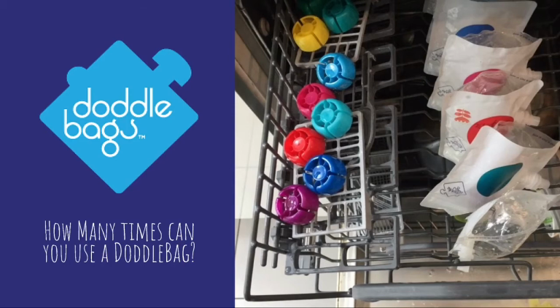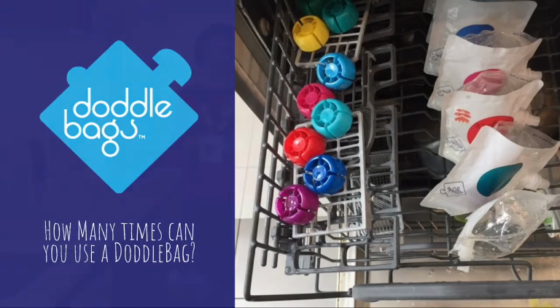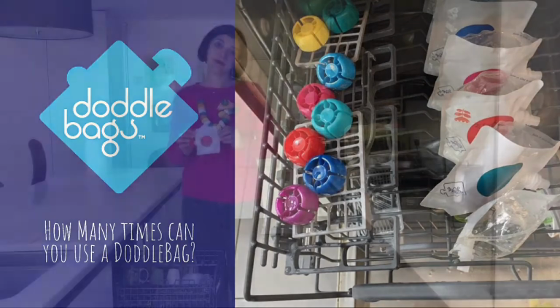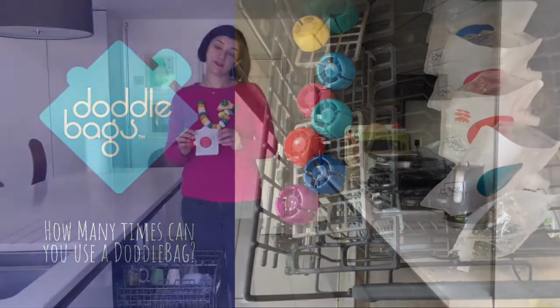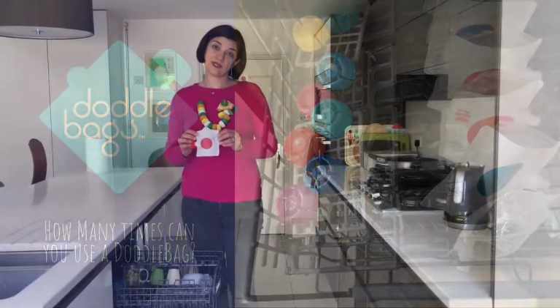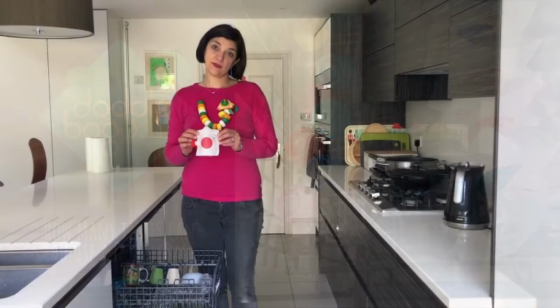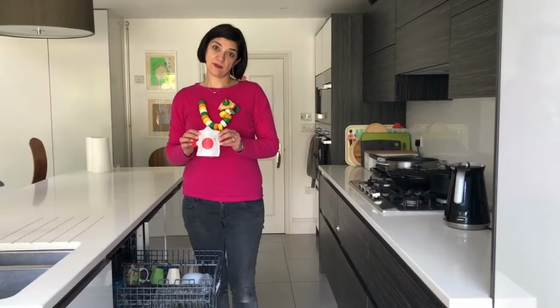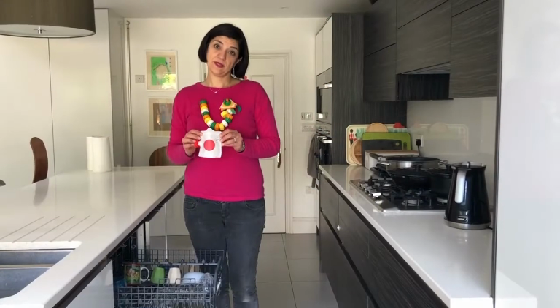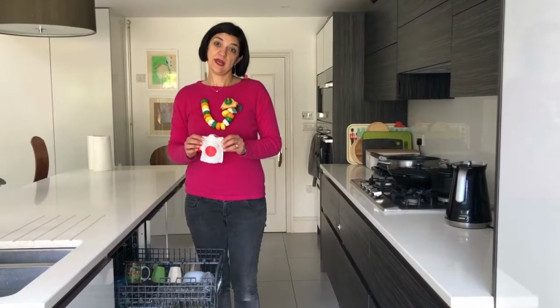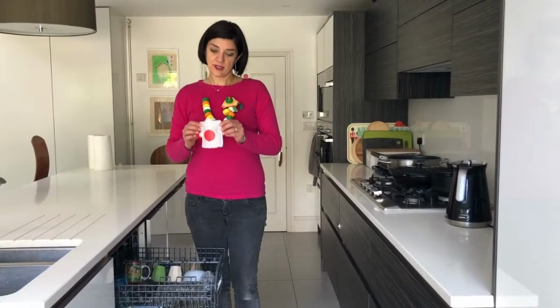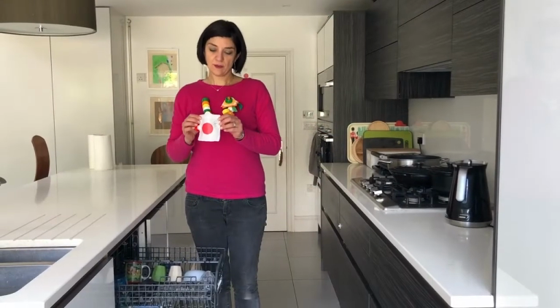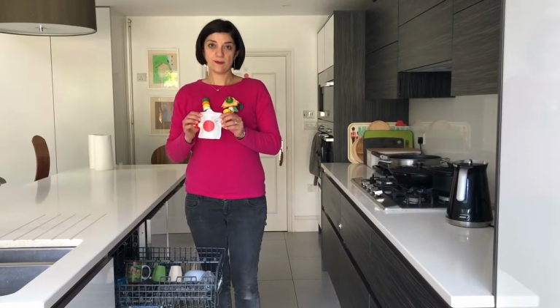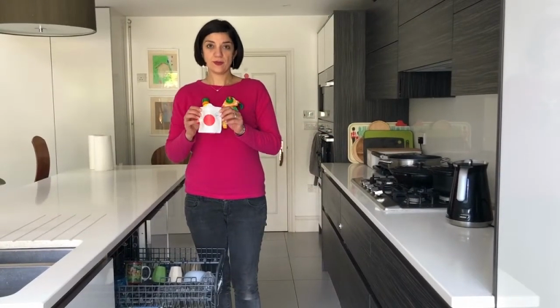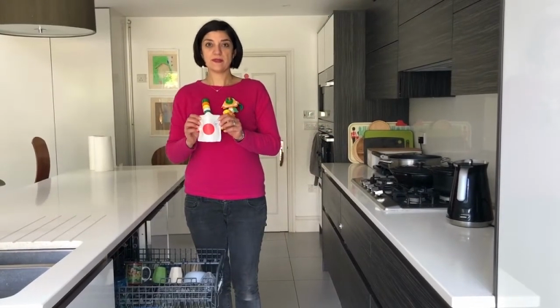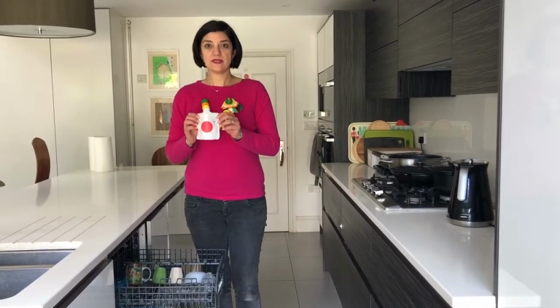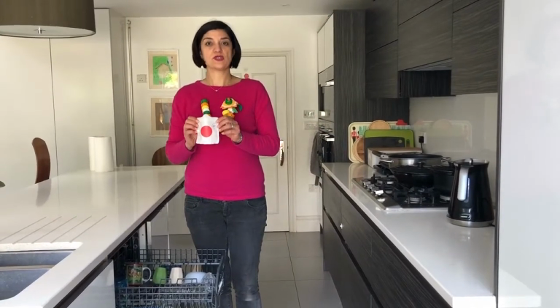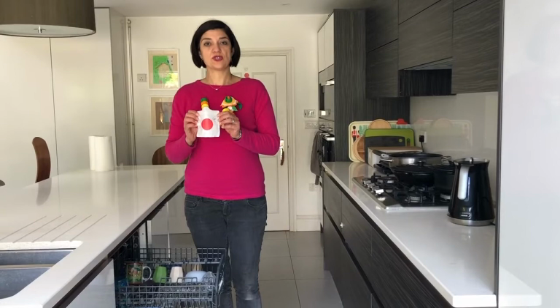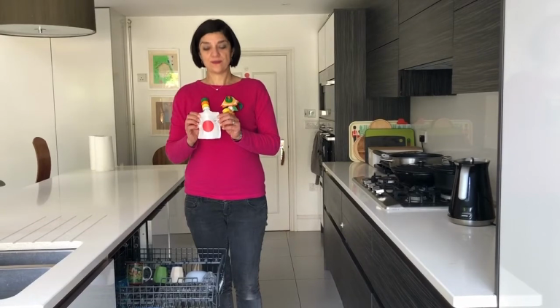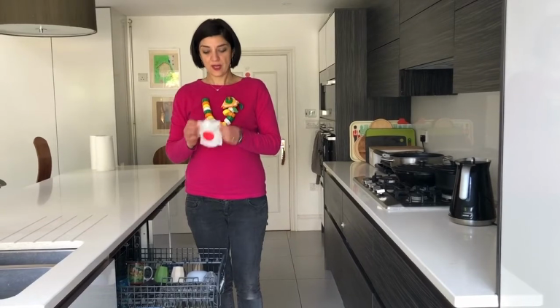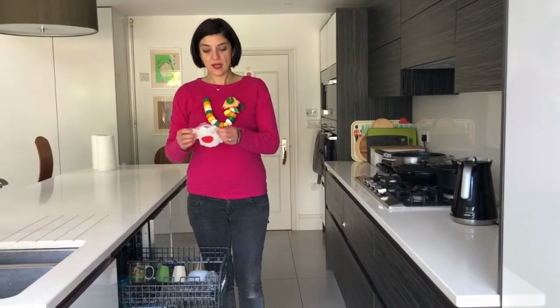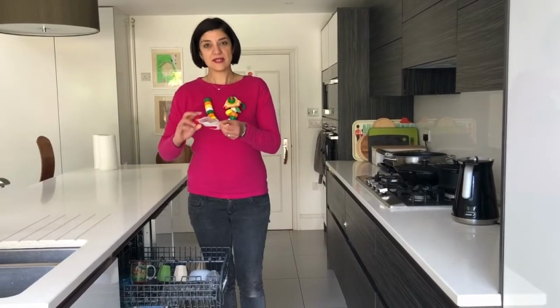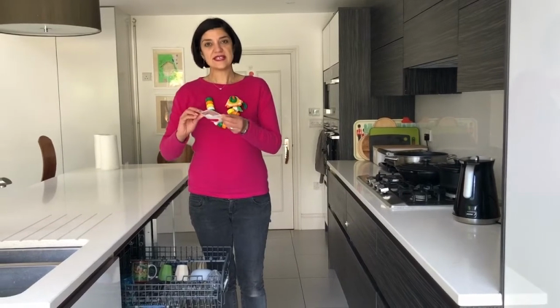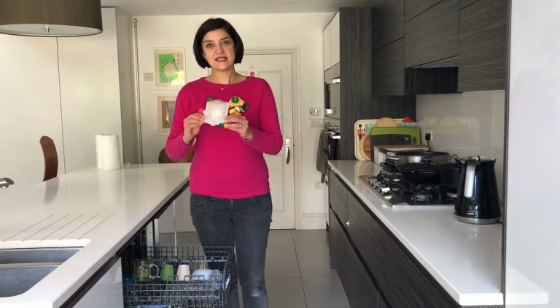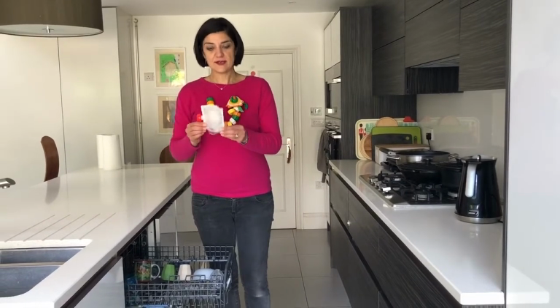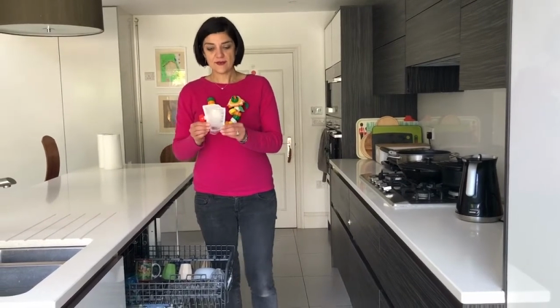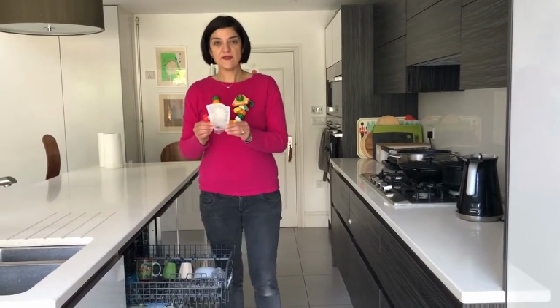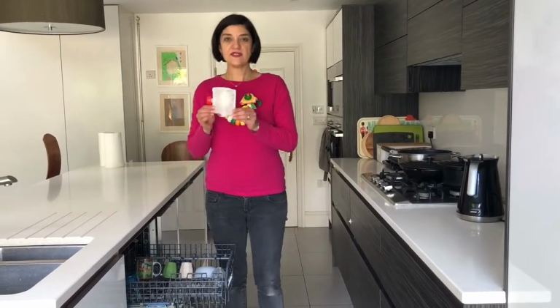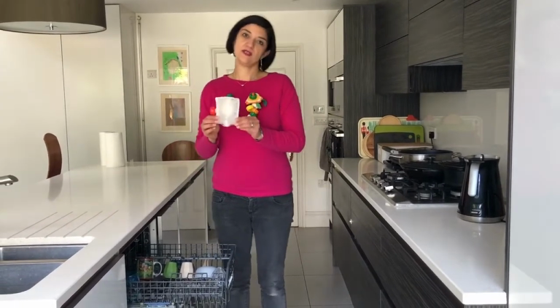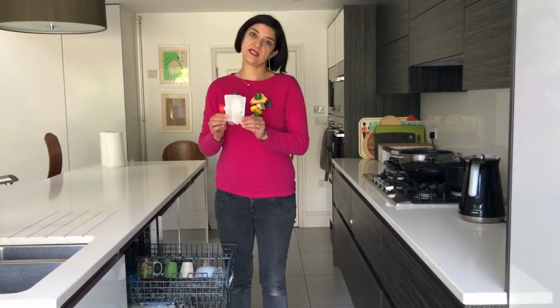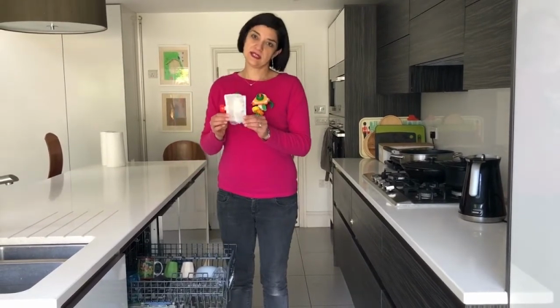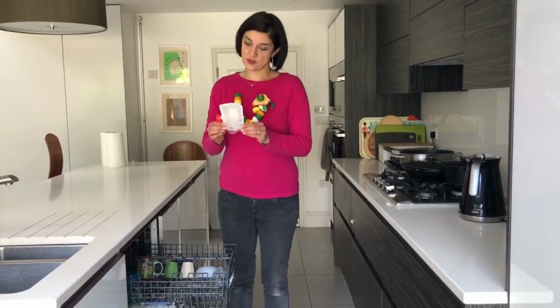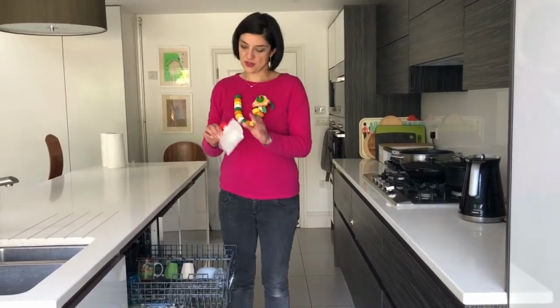Doggle bags are reusable and you can put them in the dishwasher. They're tested for 50 uses in the dishwasher.